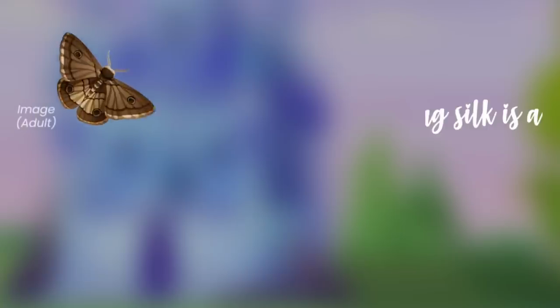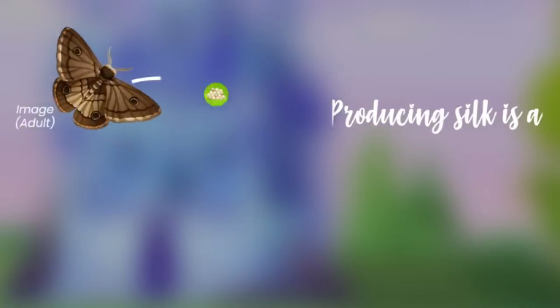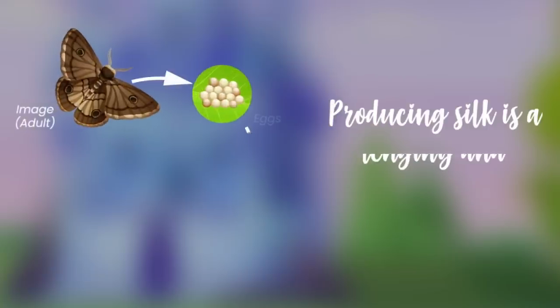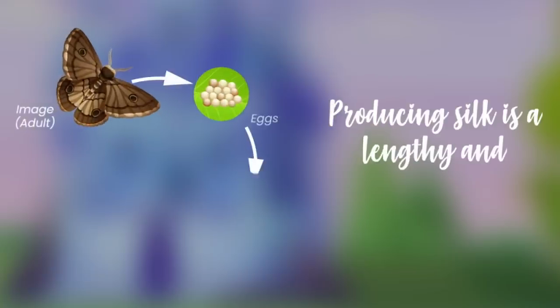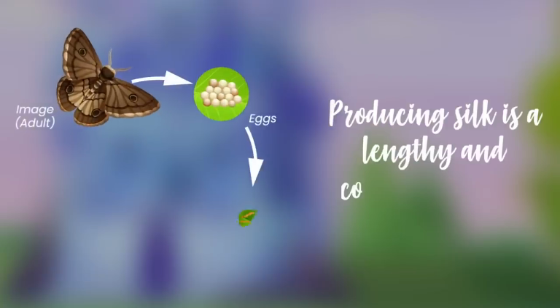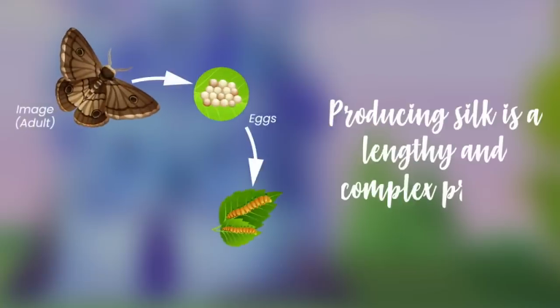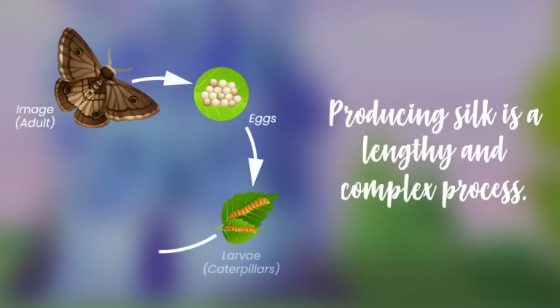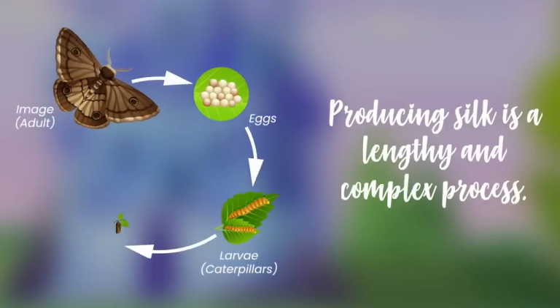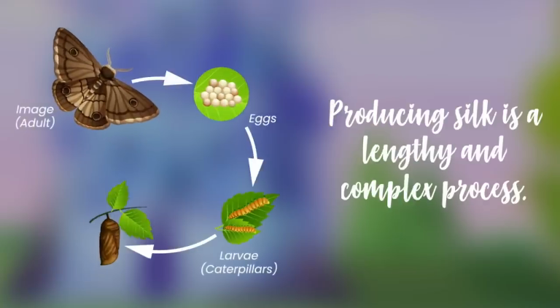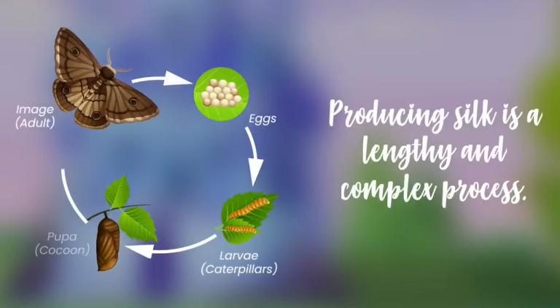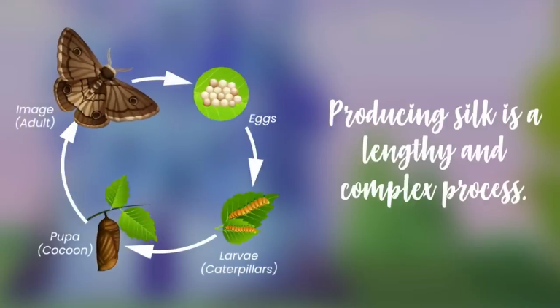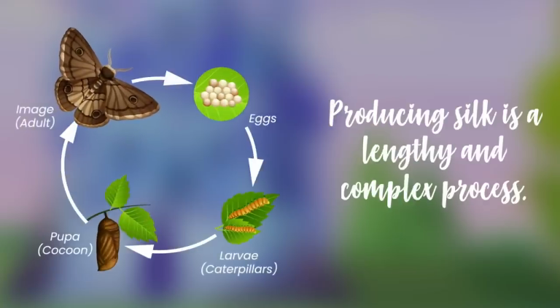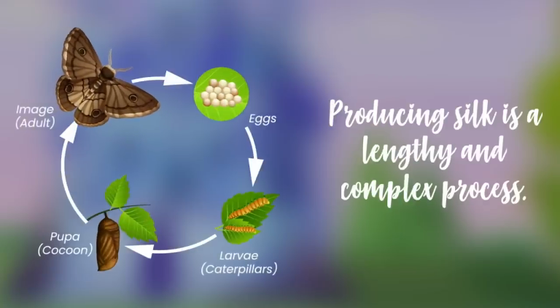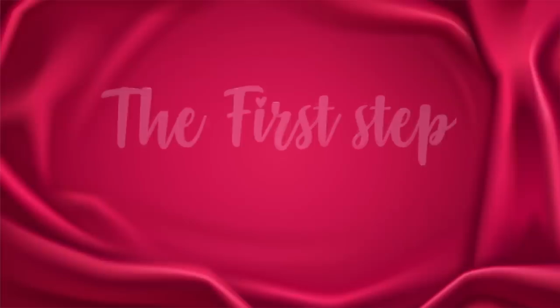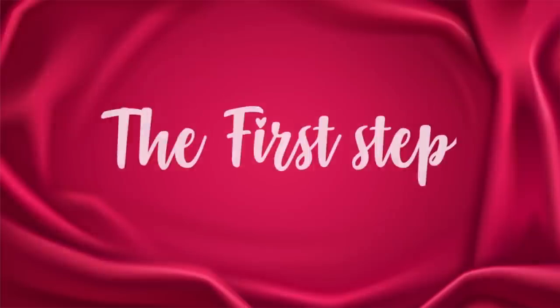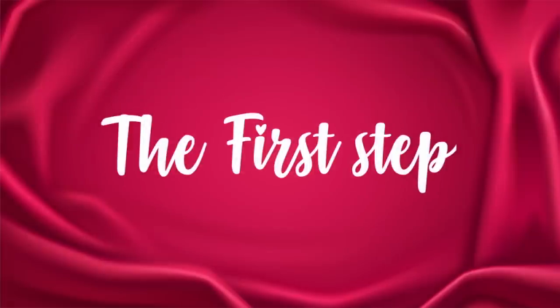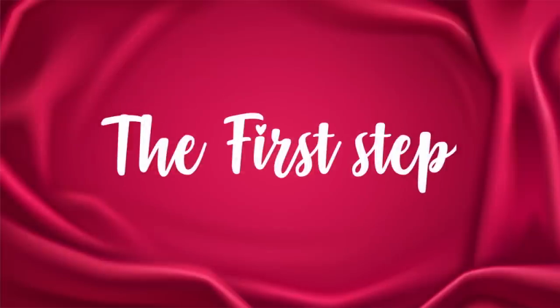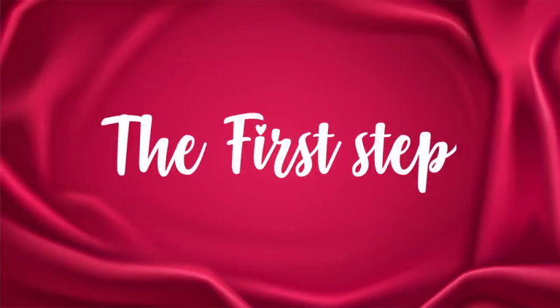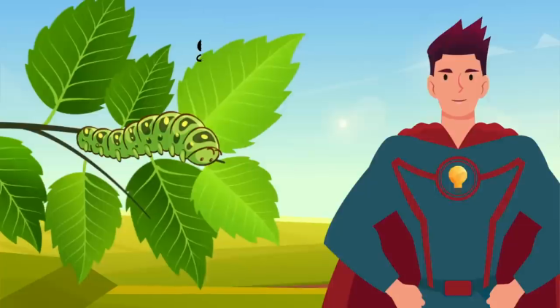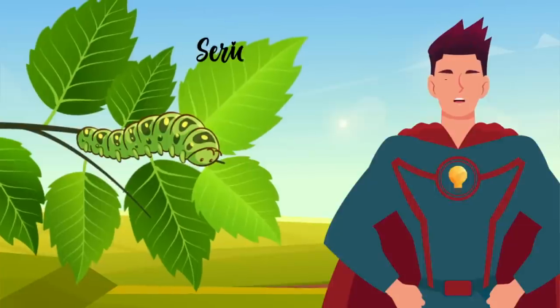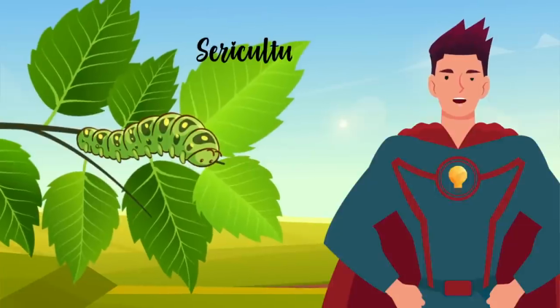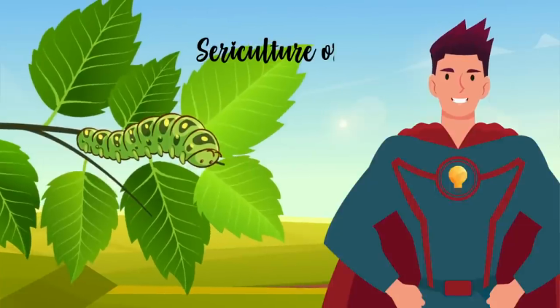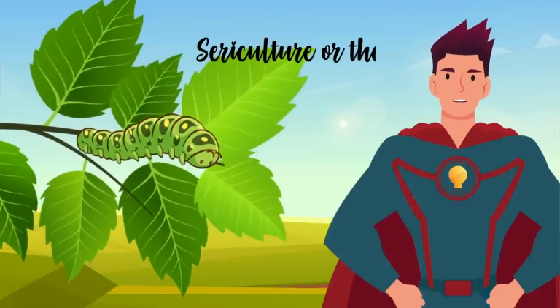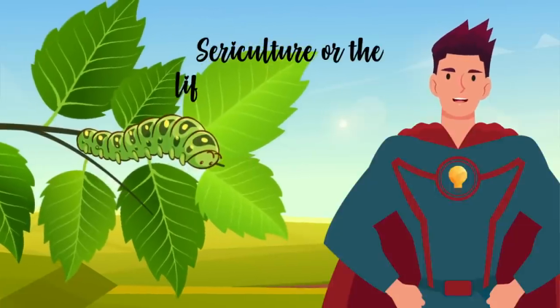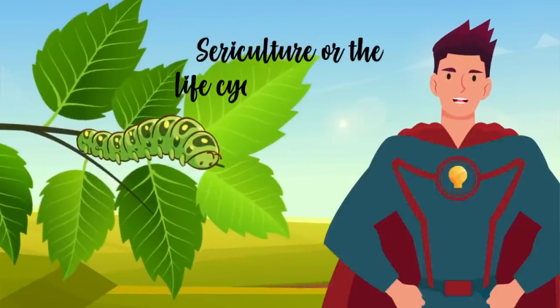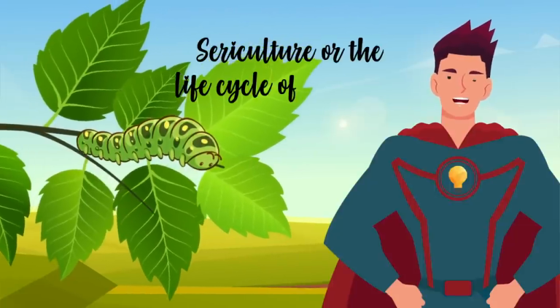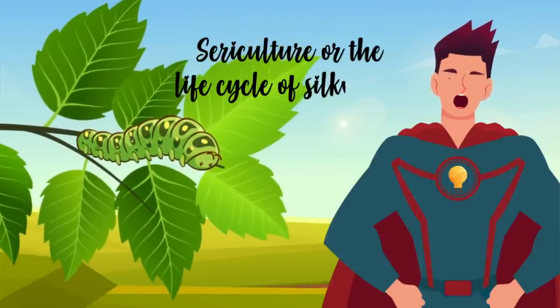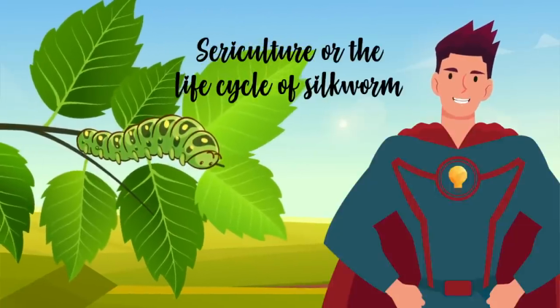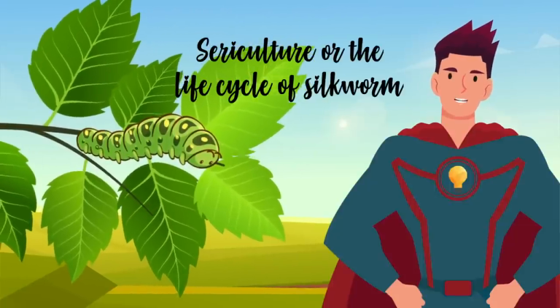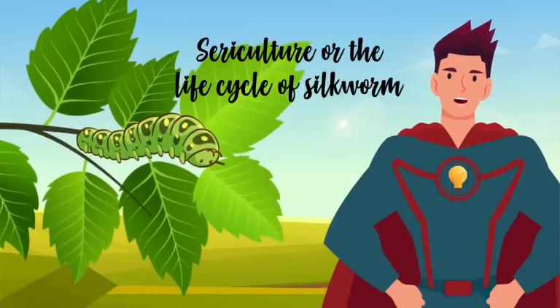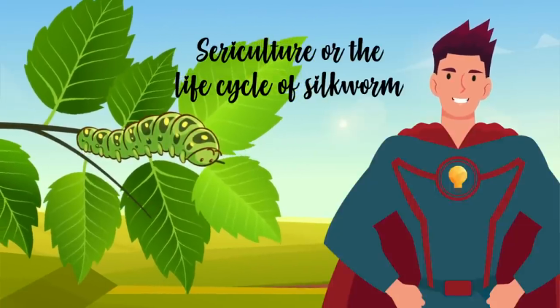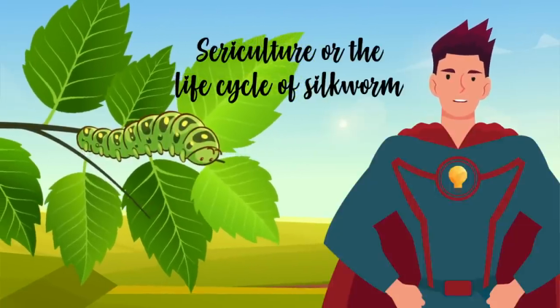Producing silk is a lengthy and complex process. The first step is sericulture, or the life cycle of the silkworm.